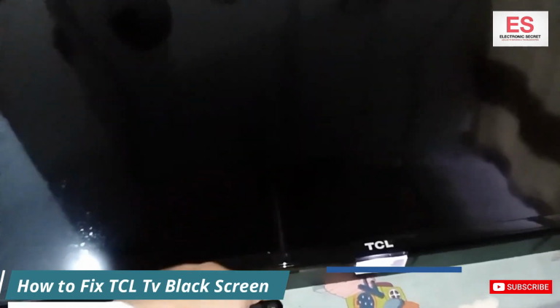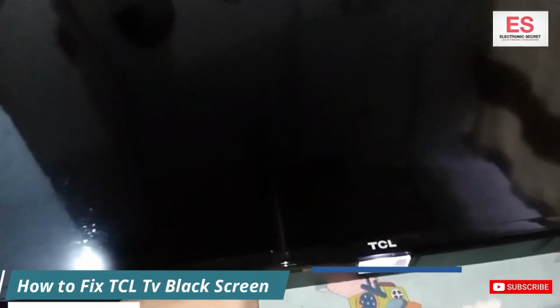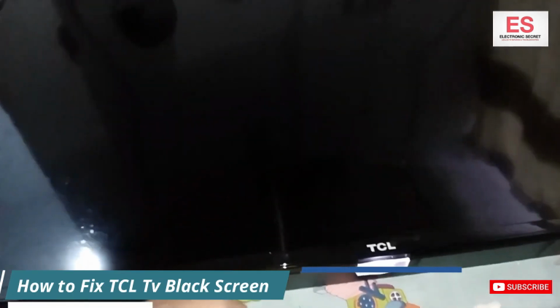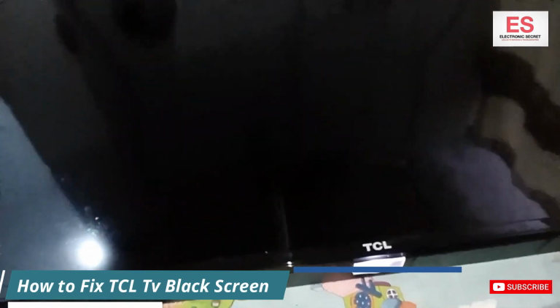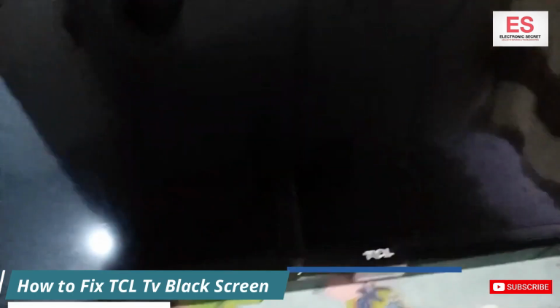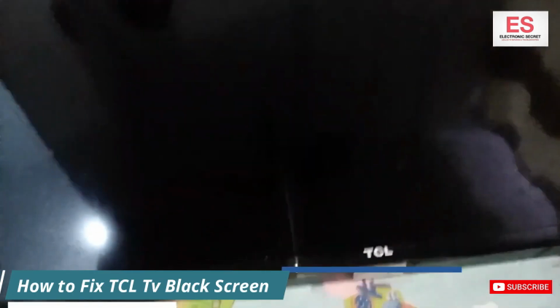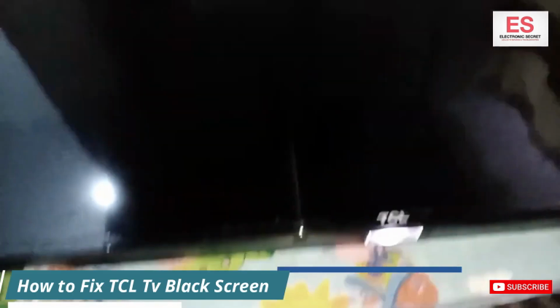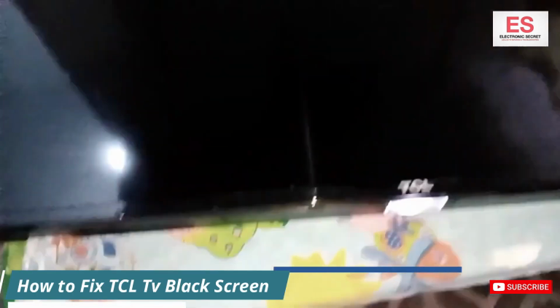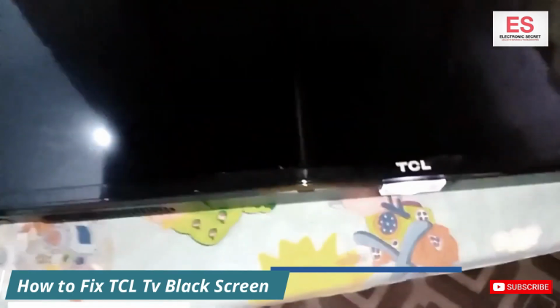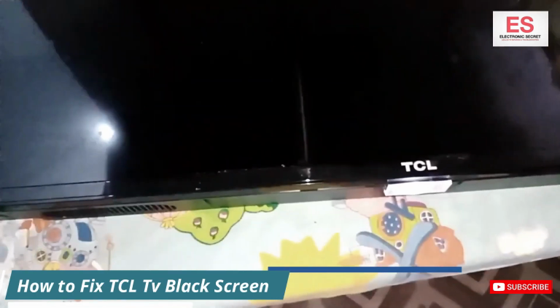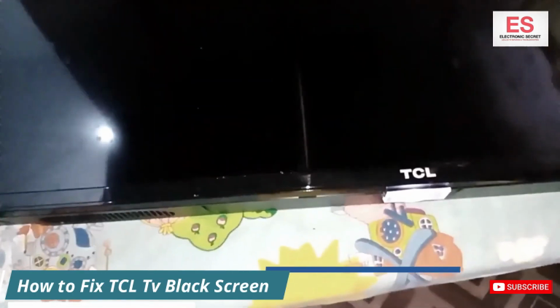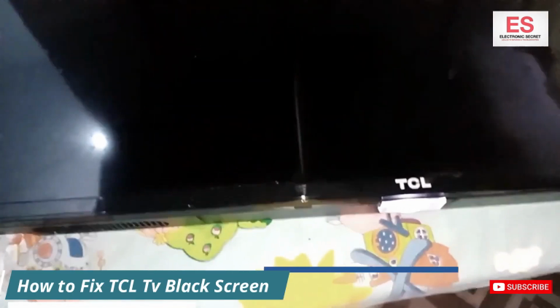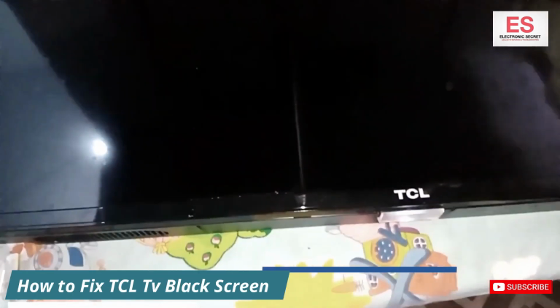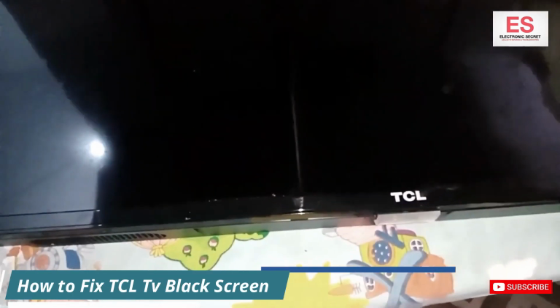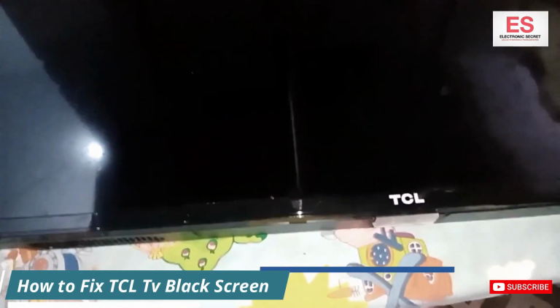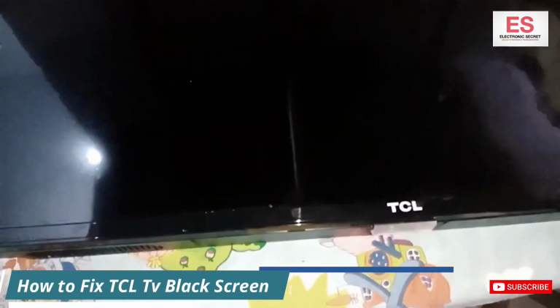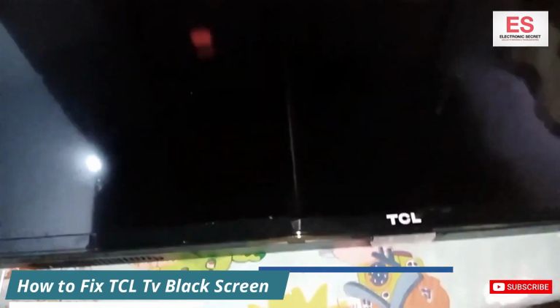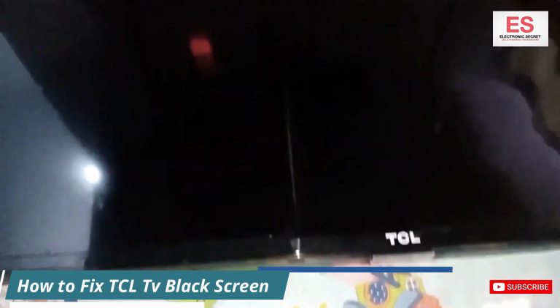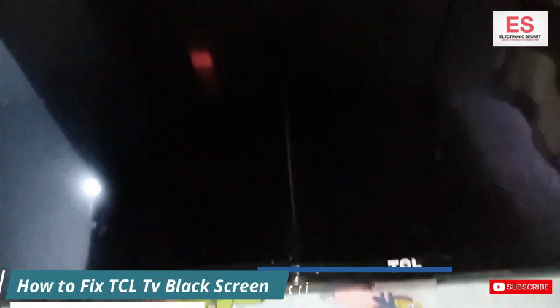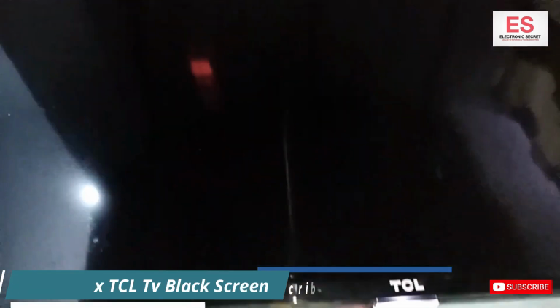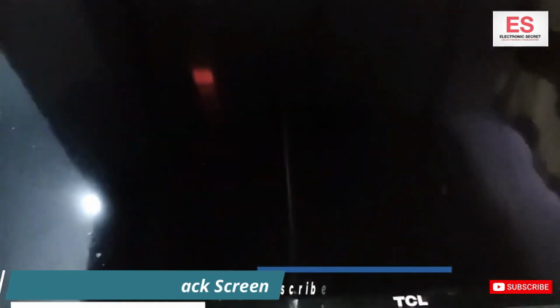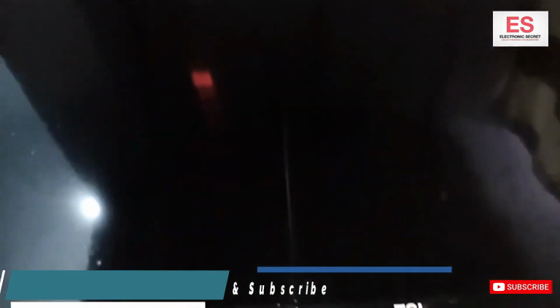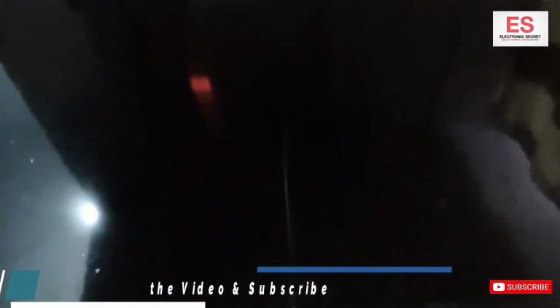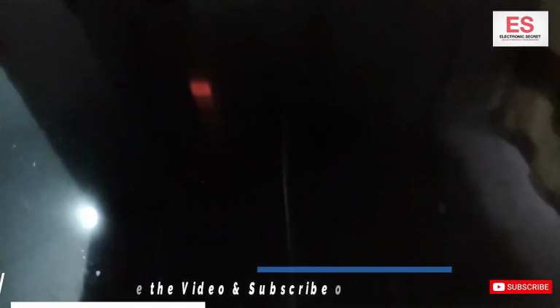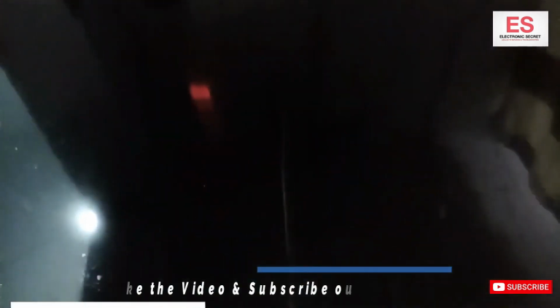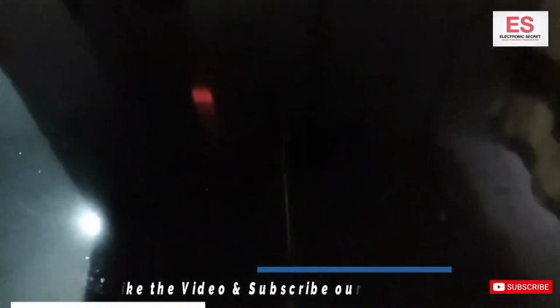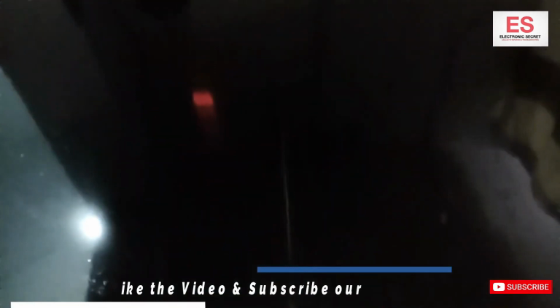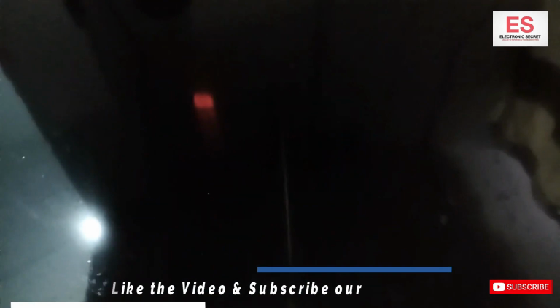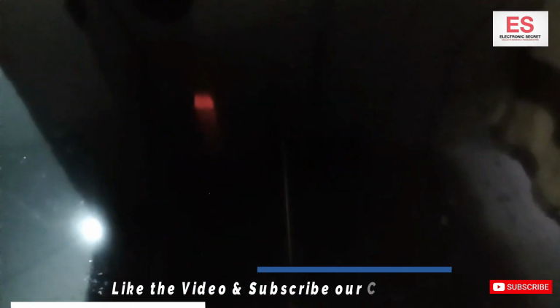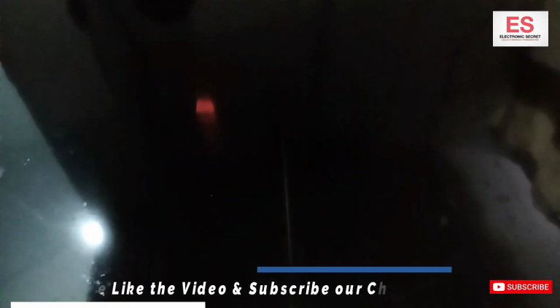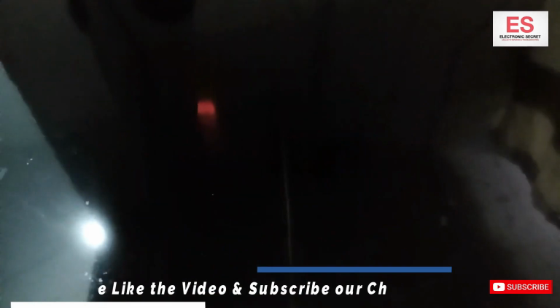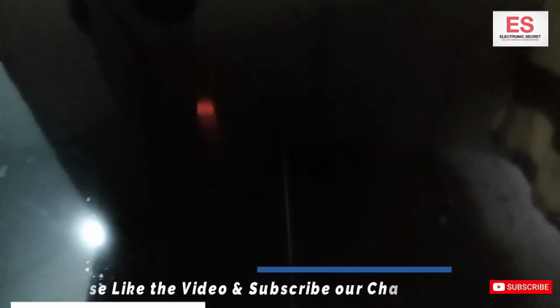Hi guys, in this video I am going to show you how to fix TCL Roku TV black screen problem.